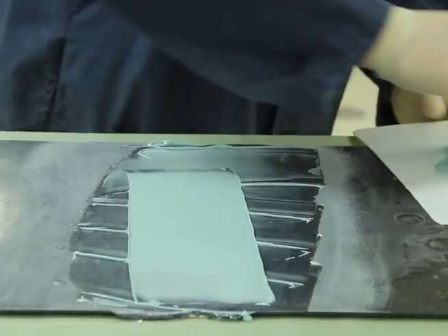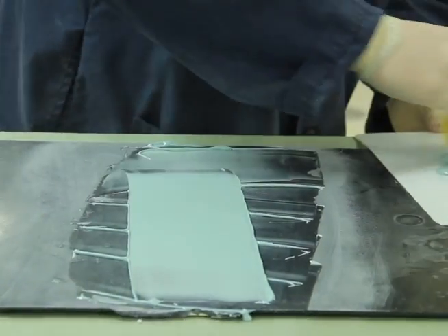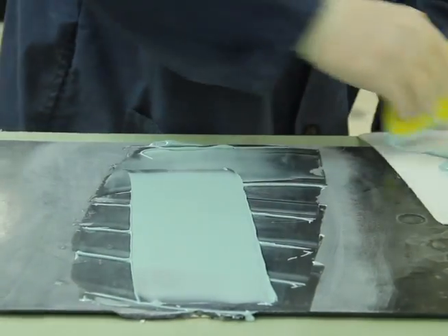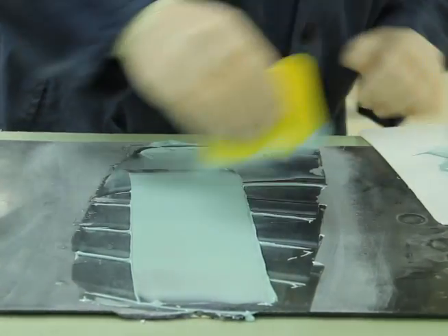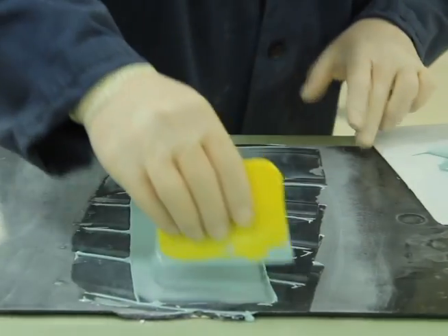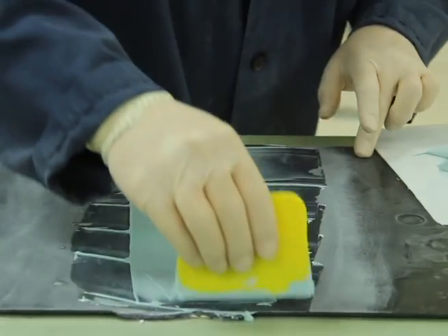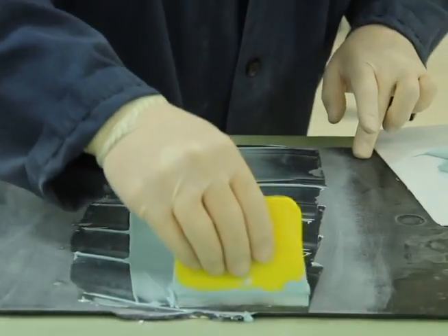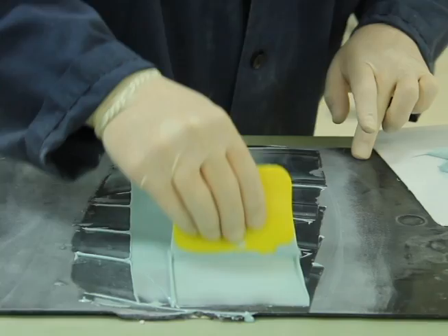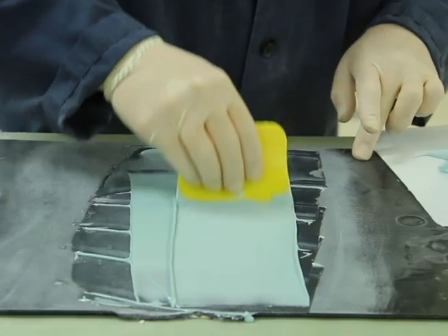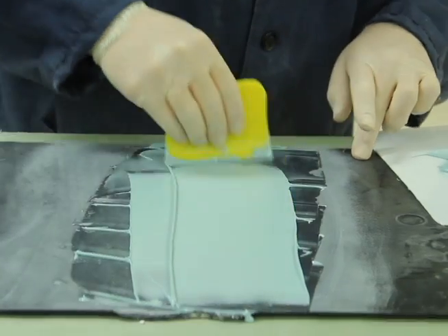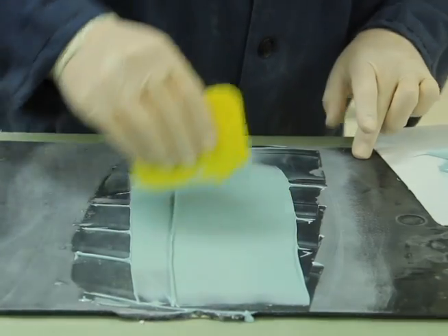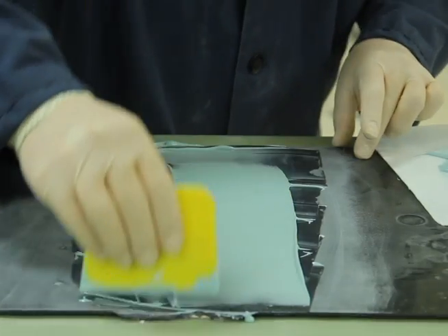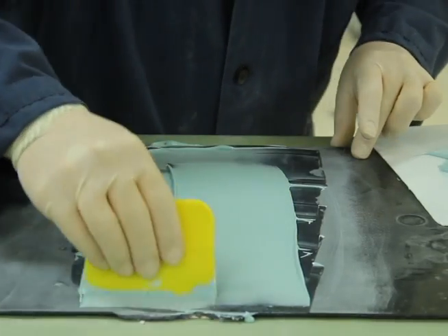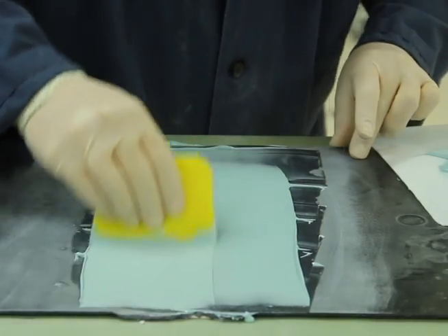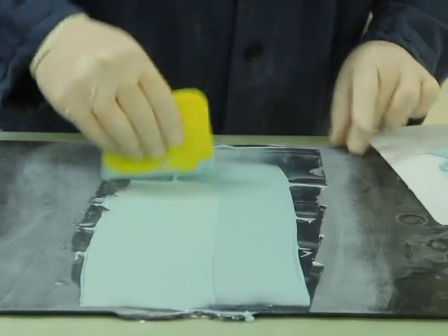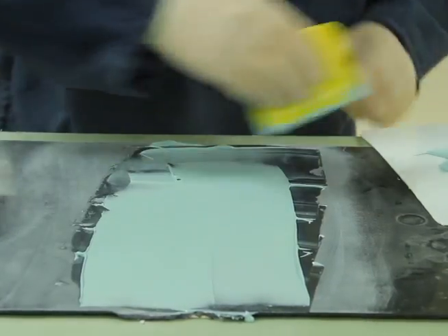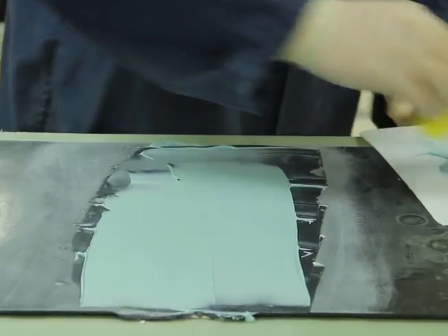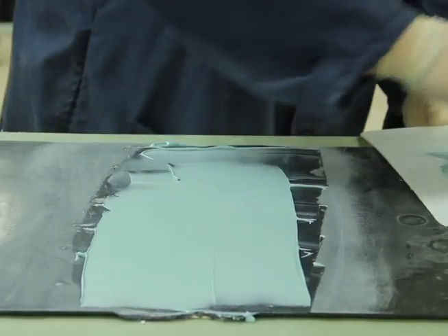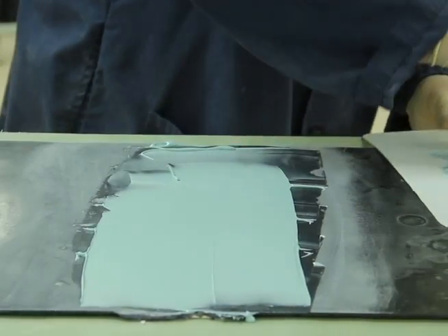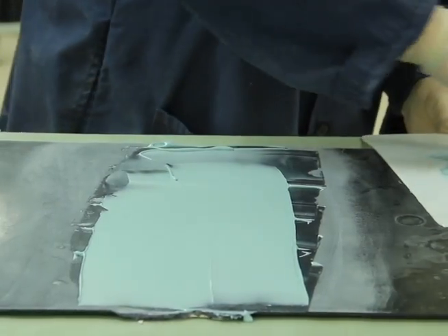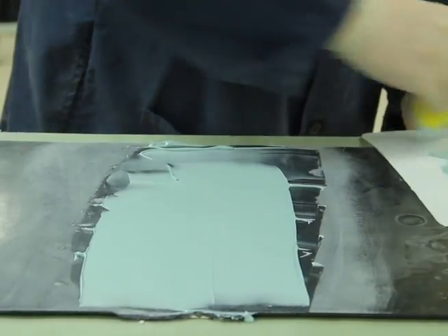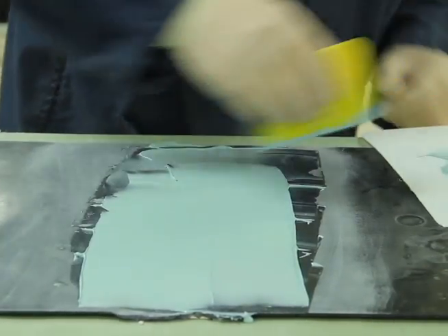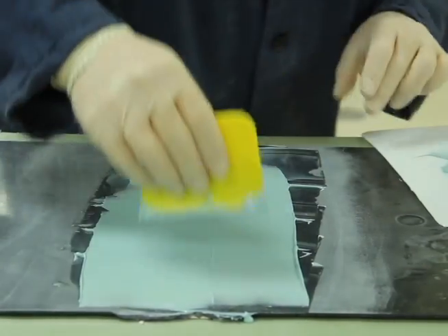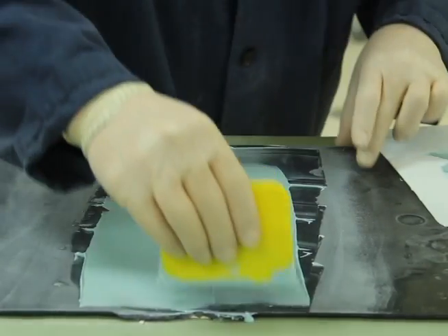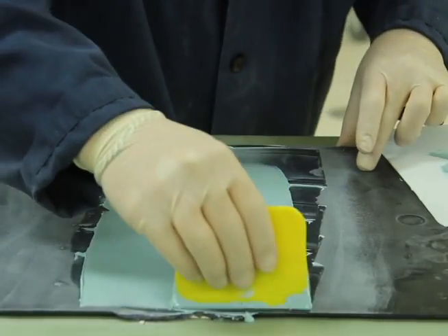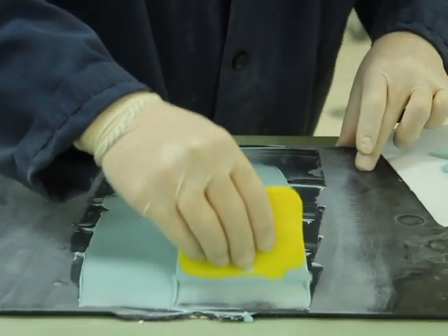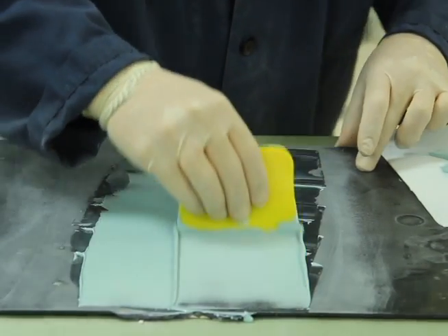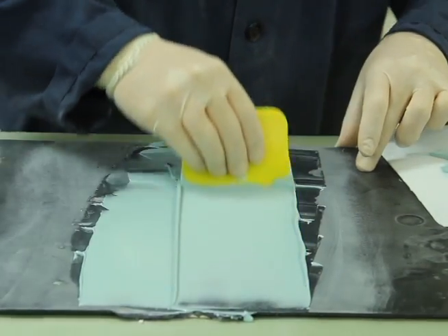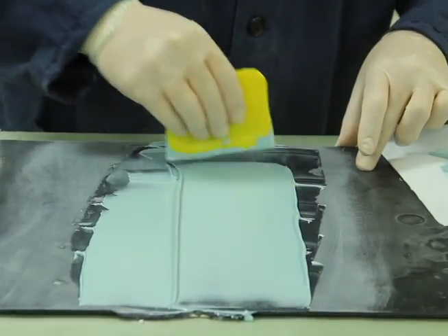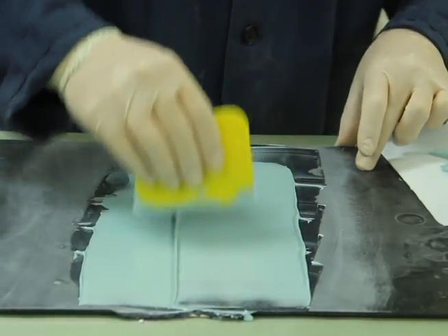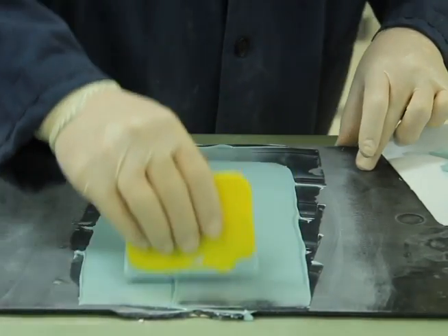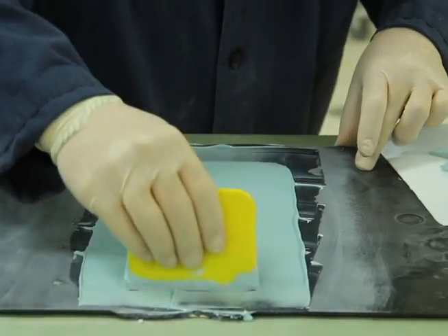Then, after the product is applied, go ahead and rough shape it. Apply it to what you would as it would be for regular body form.